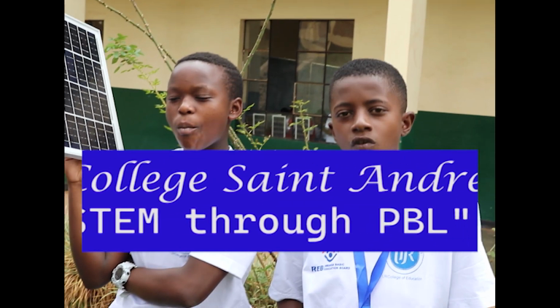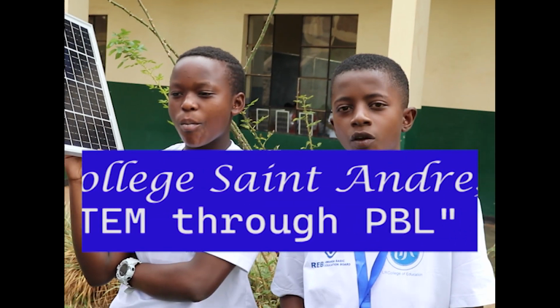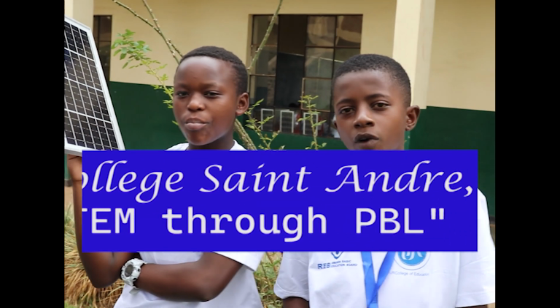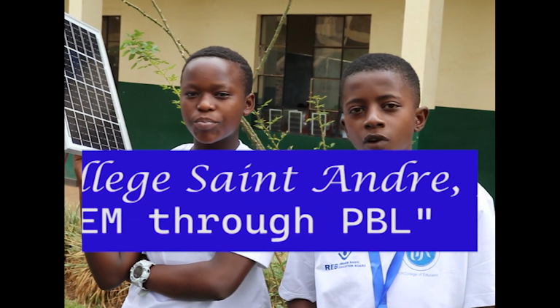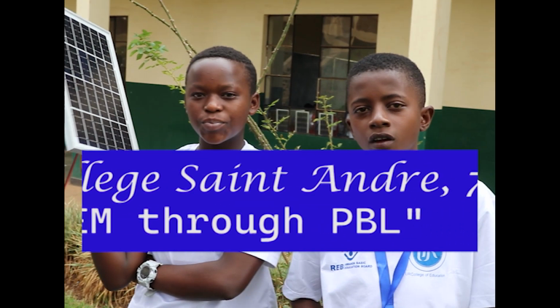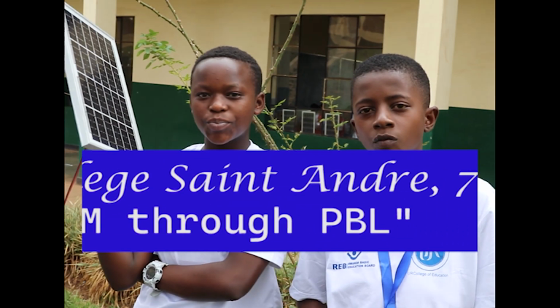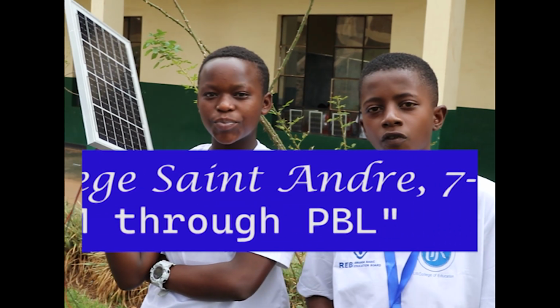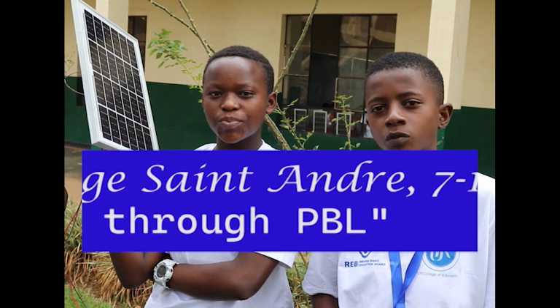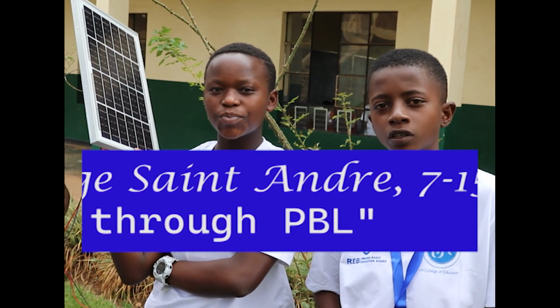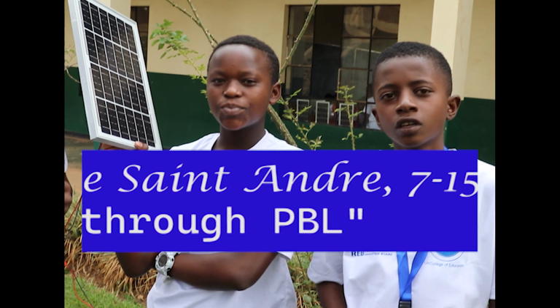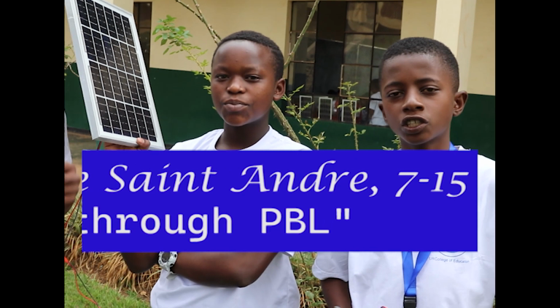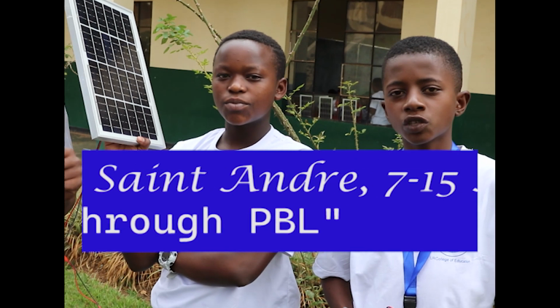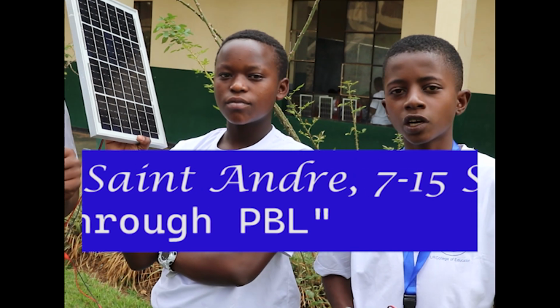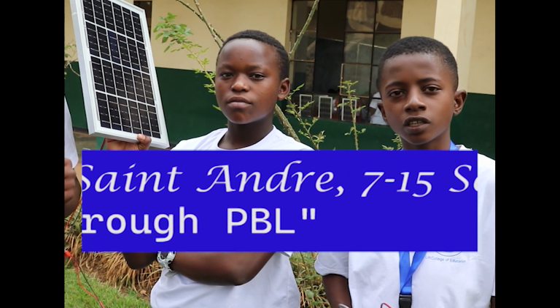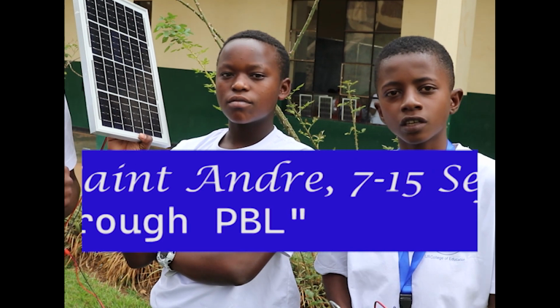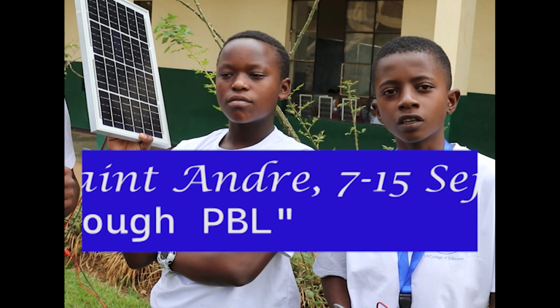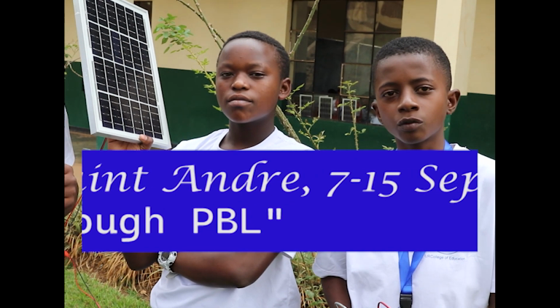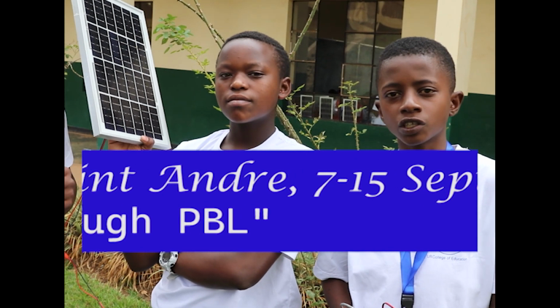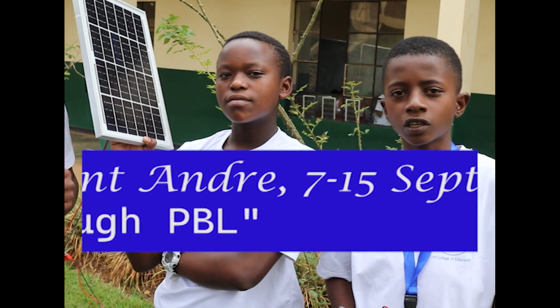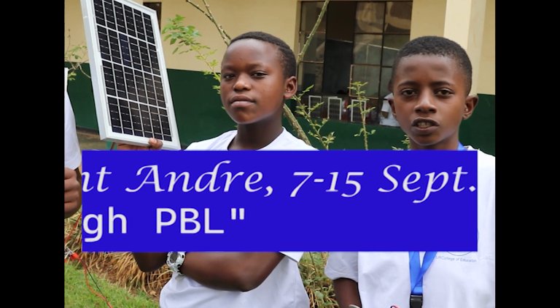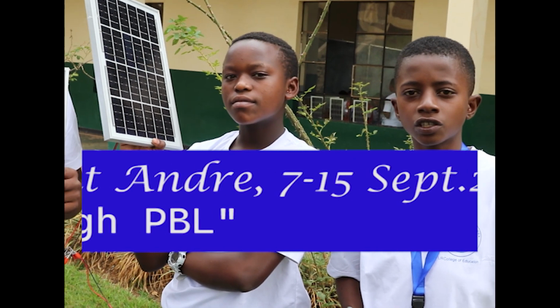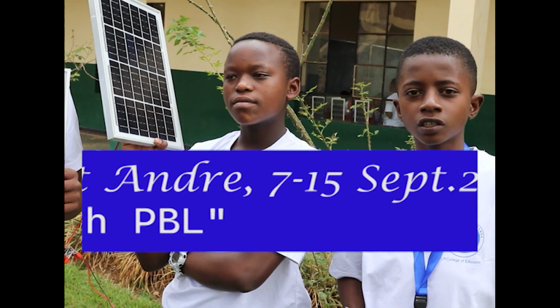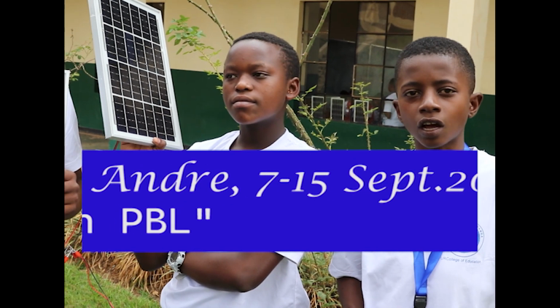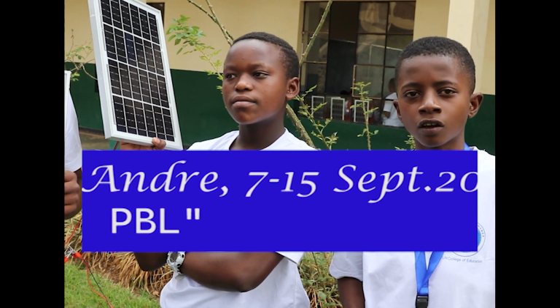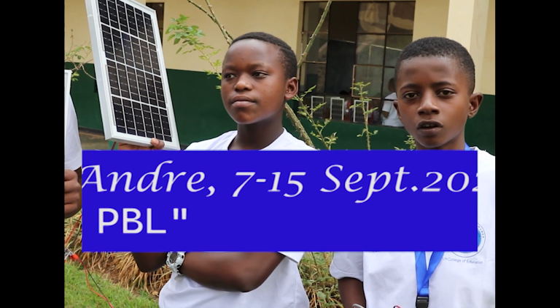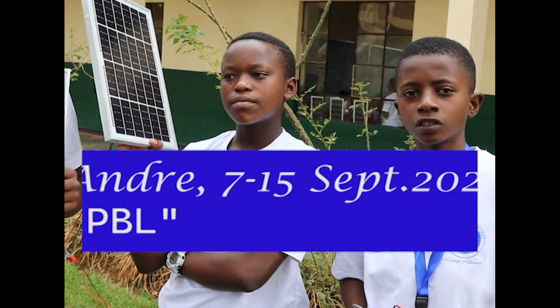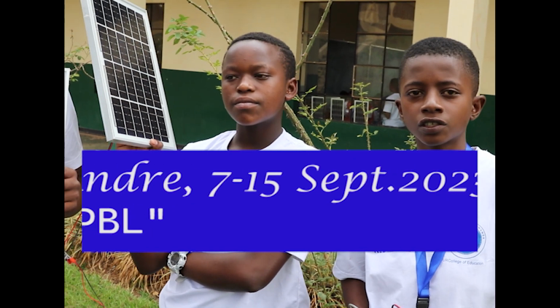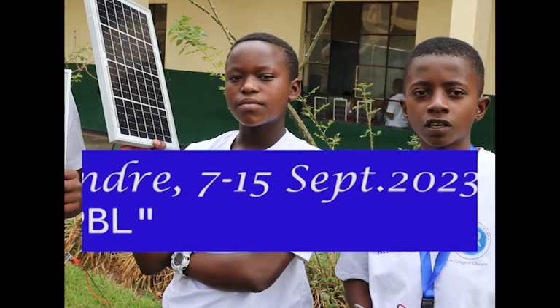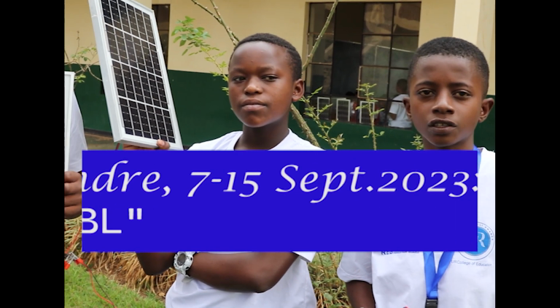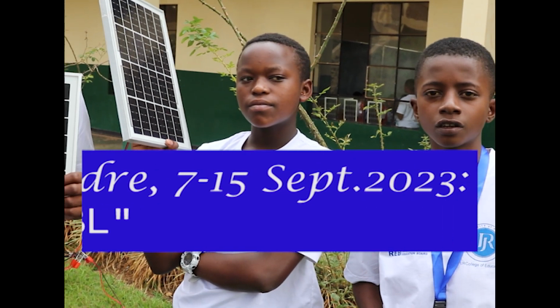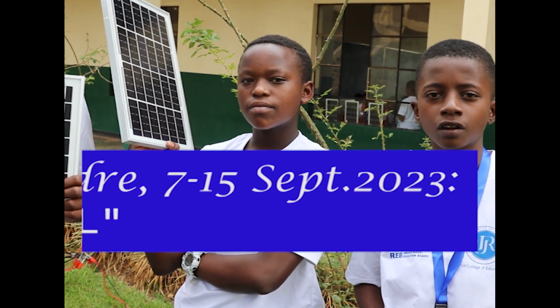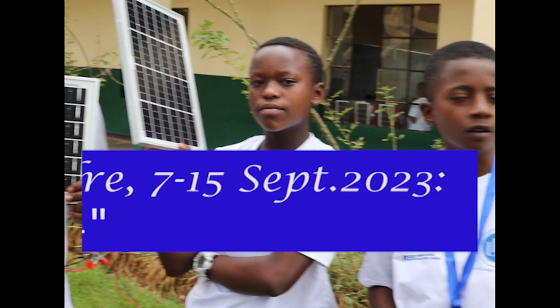My name is Sumara Mubunyeeli. I come from Jisumangi A in the 3rd District. I am currently in Senior 3.